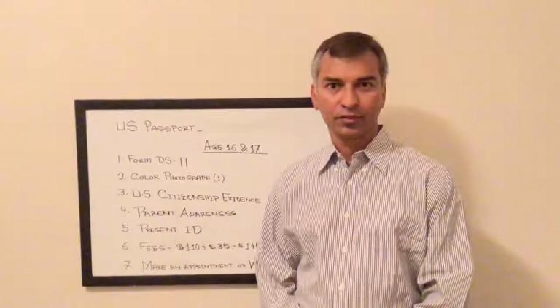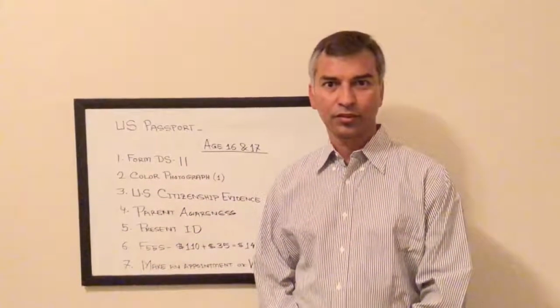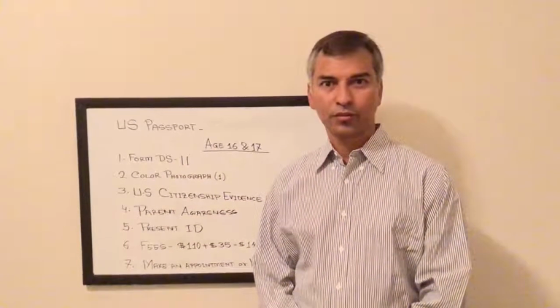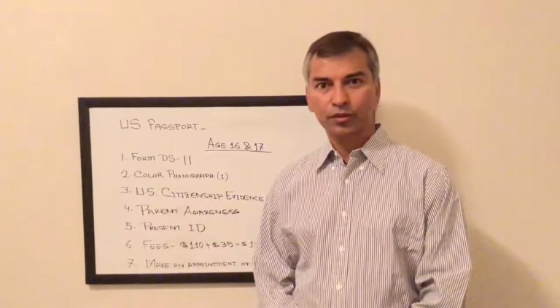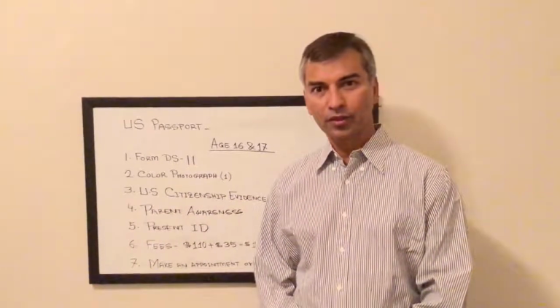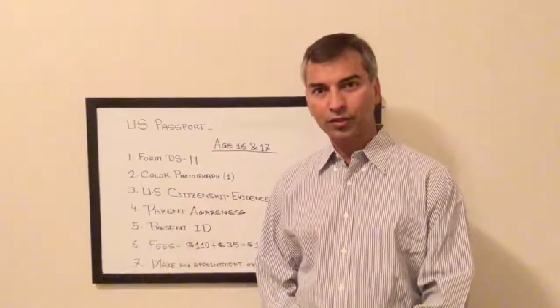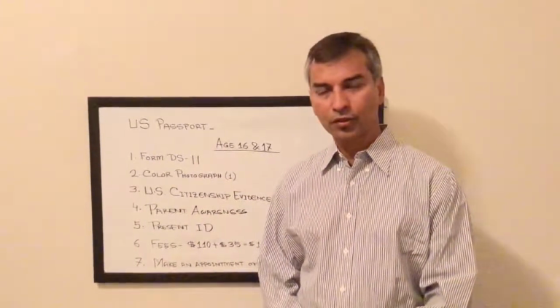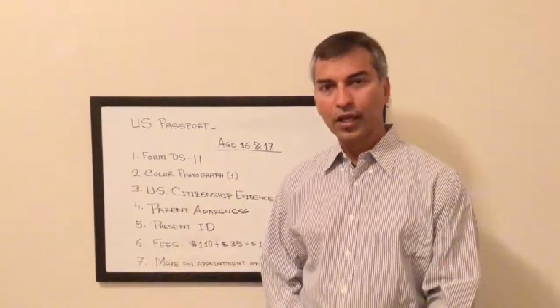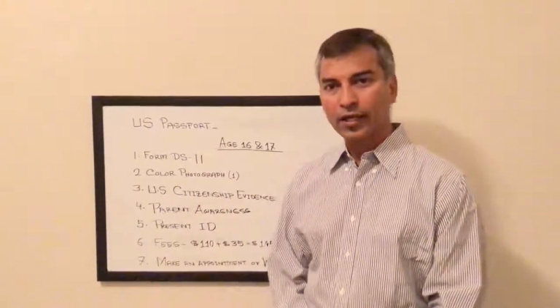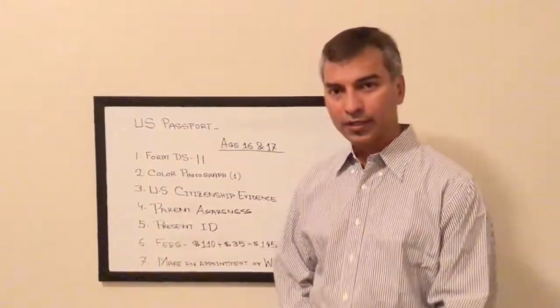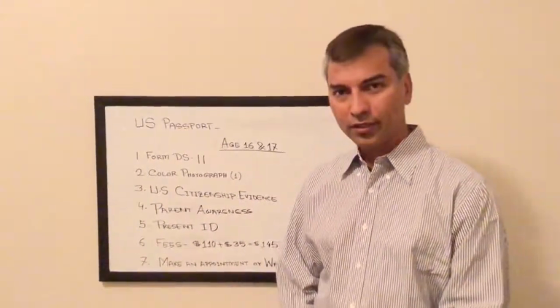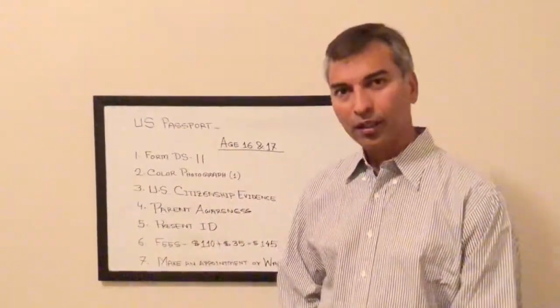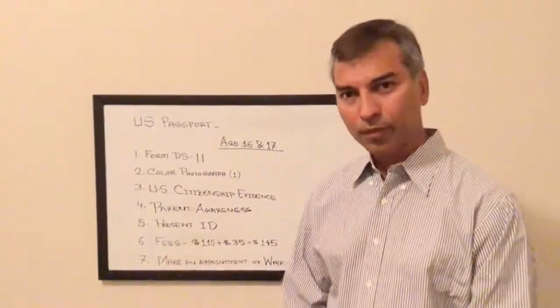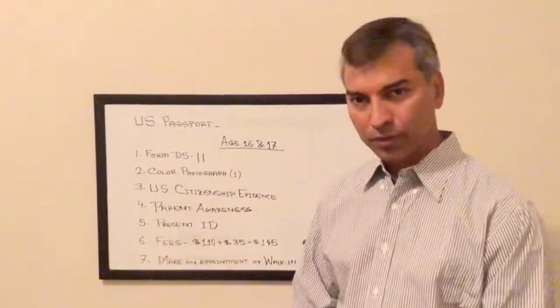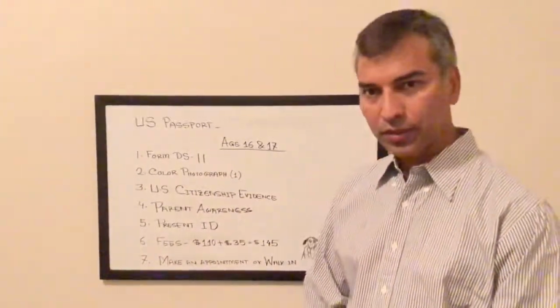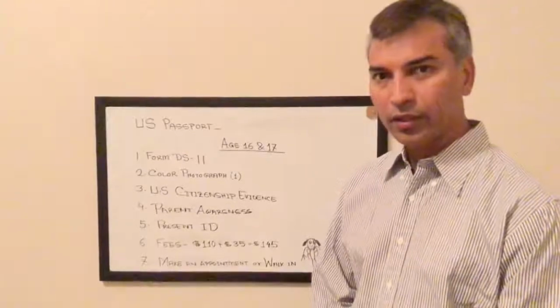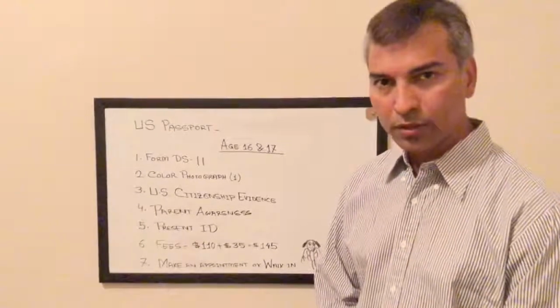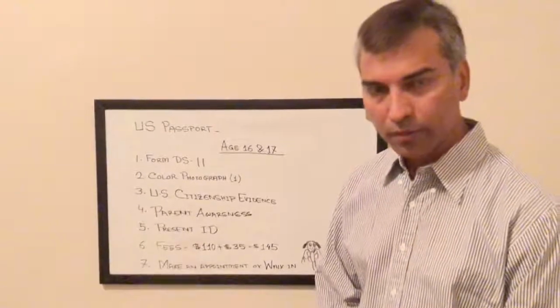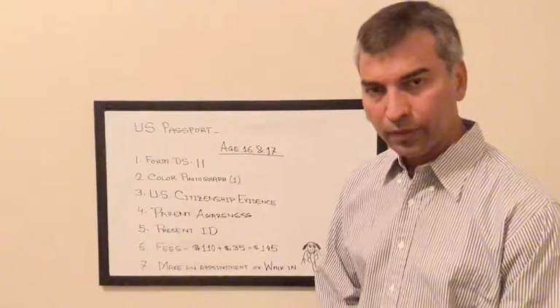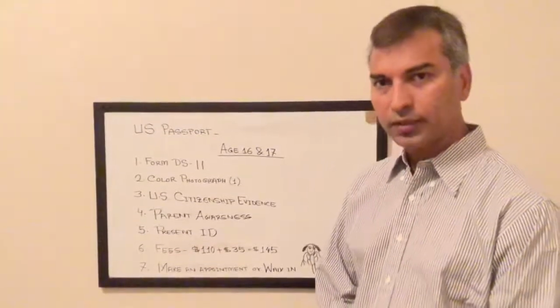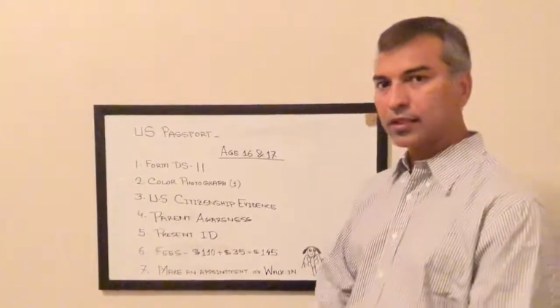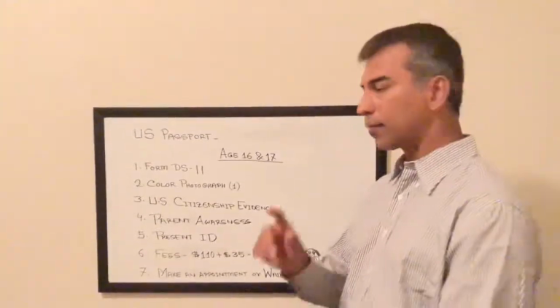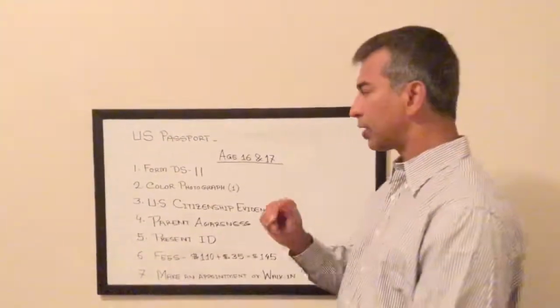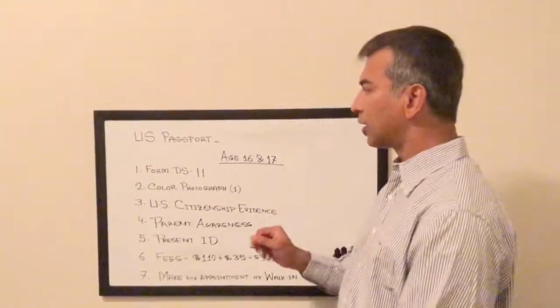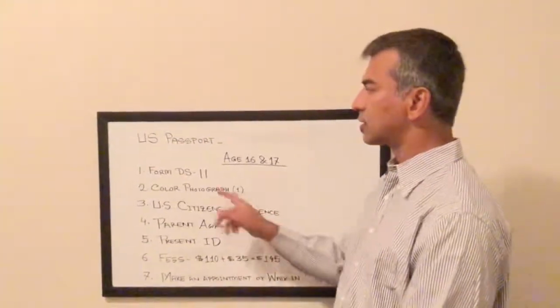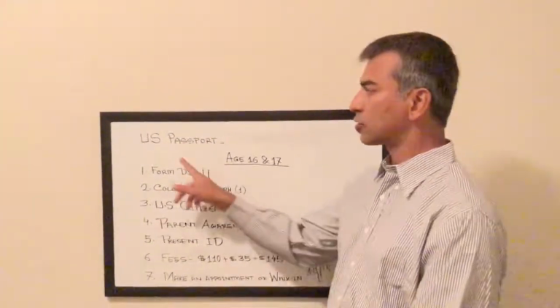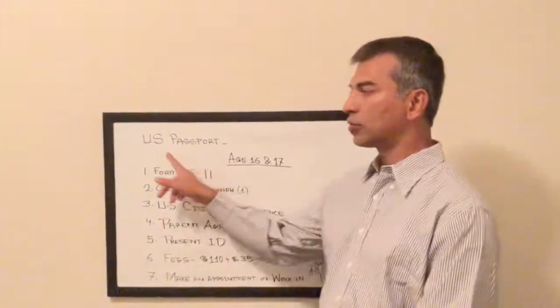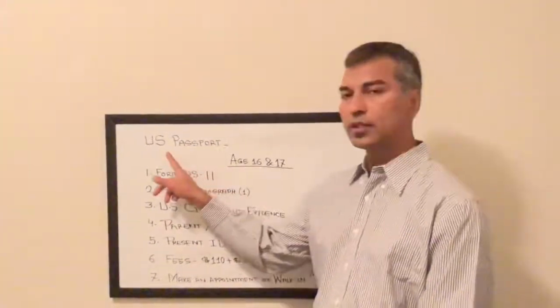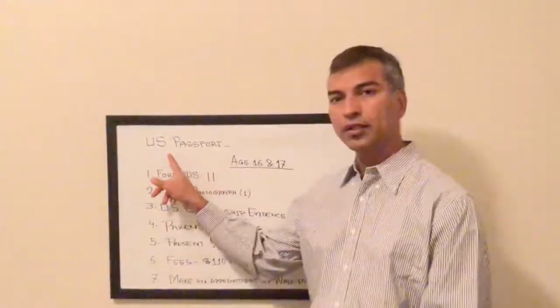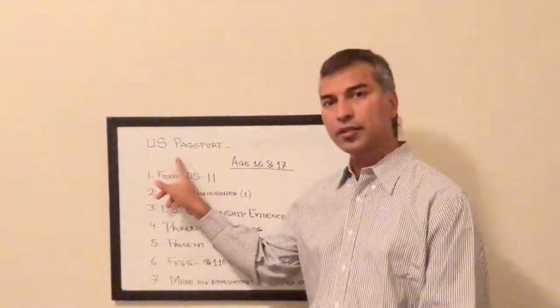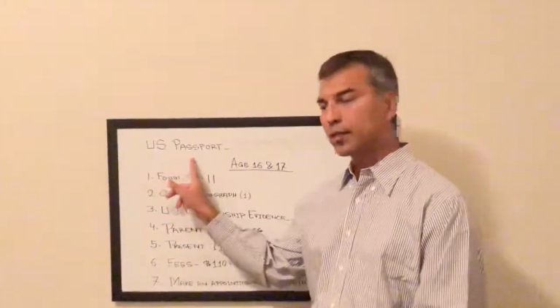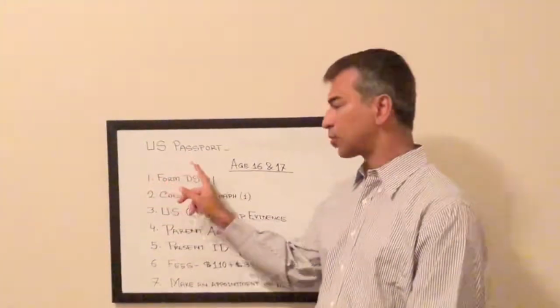Hello everyone. We are going to discuss about the US passport.